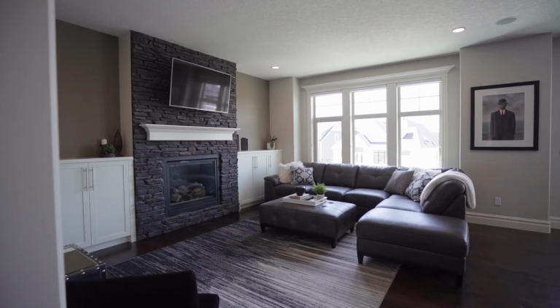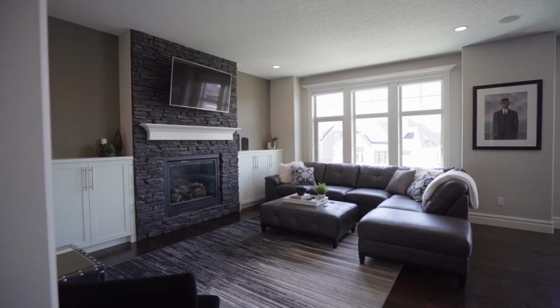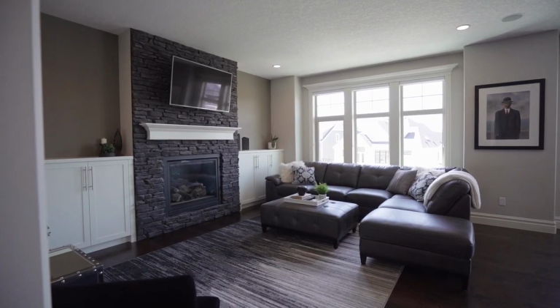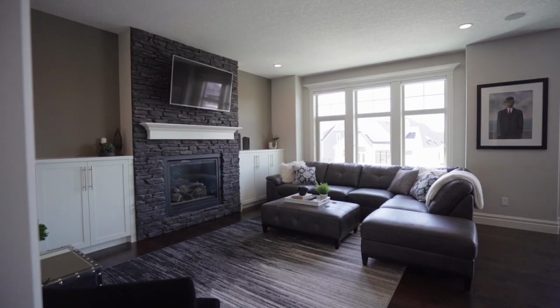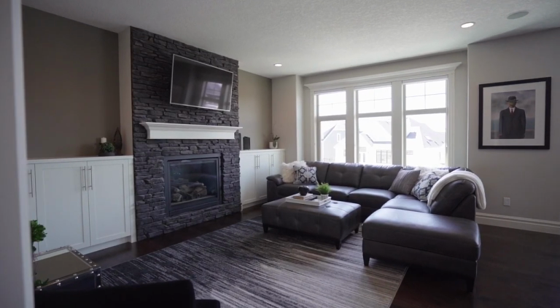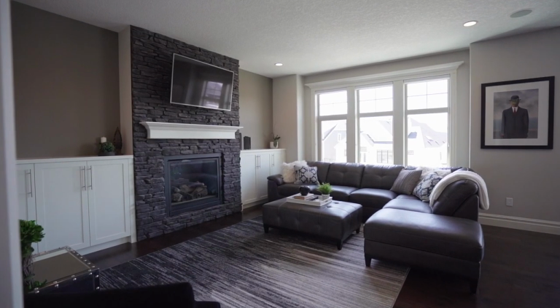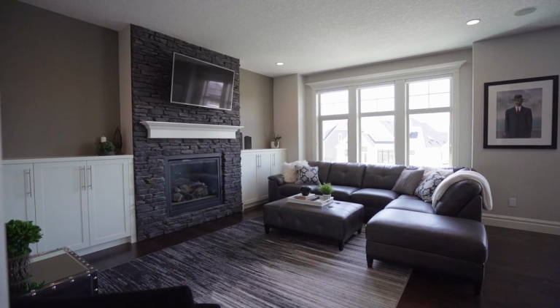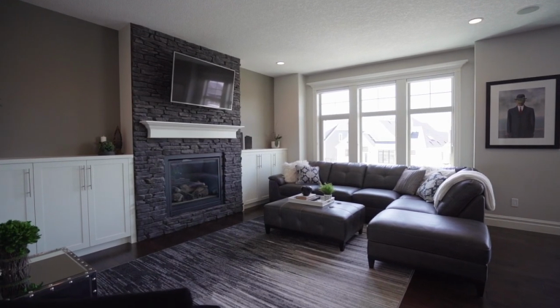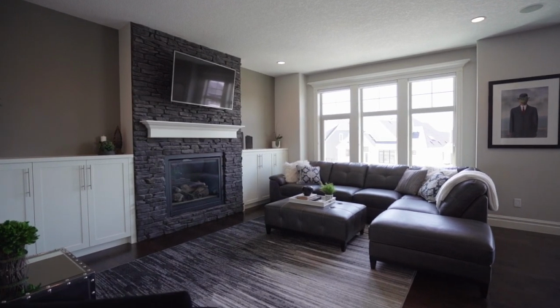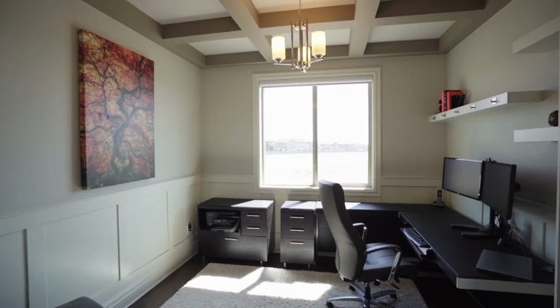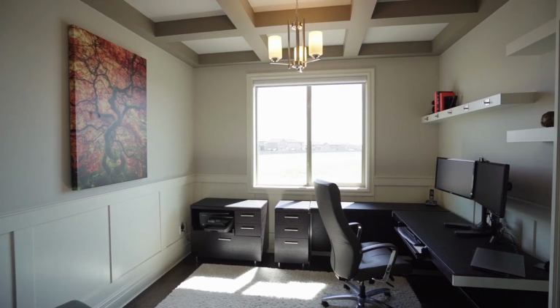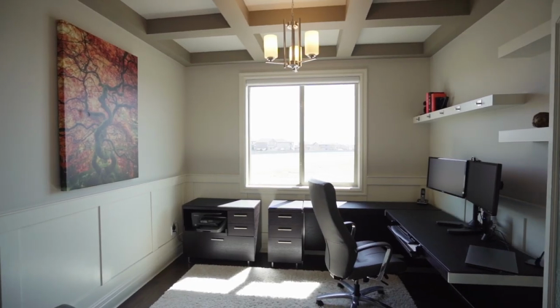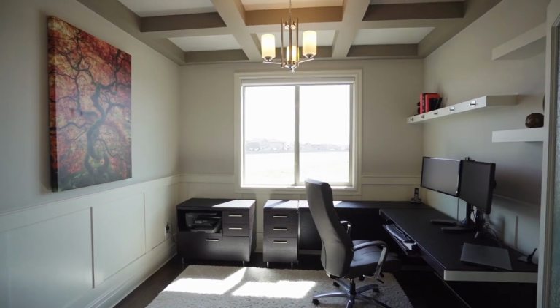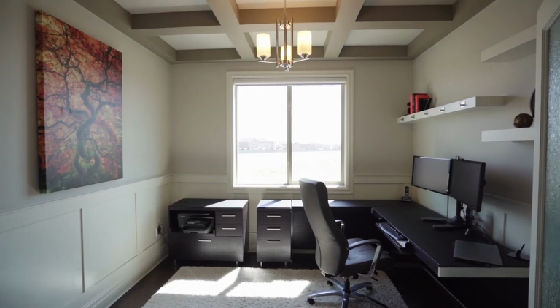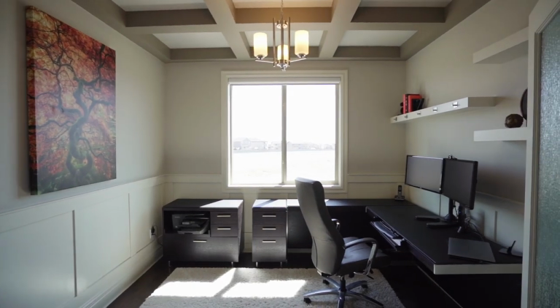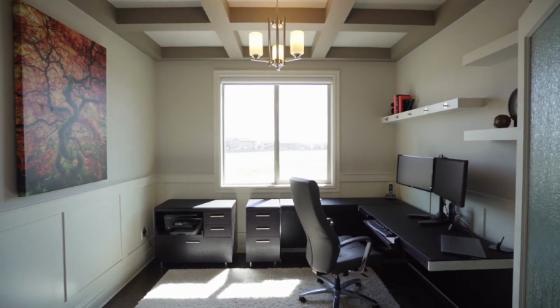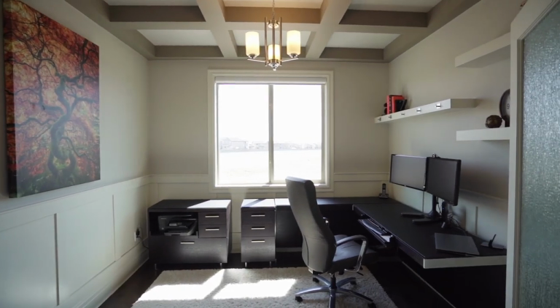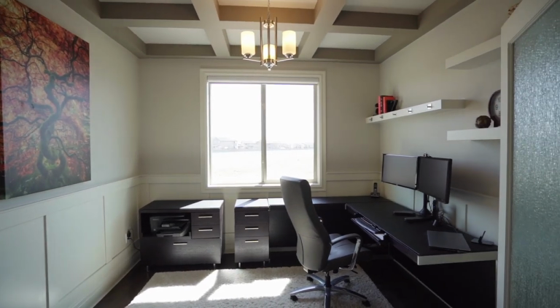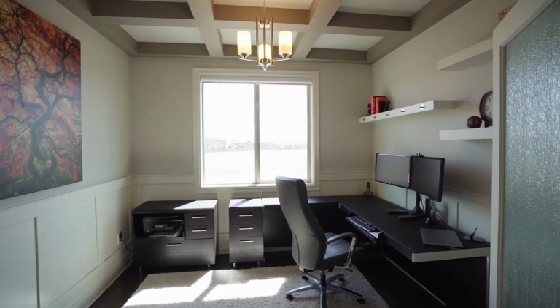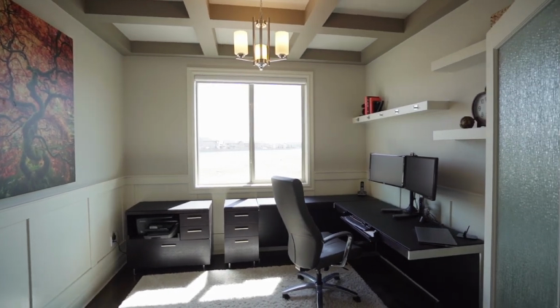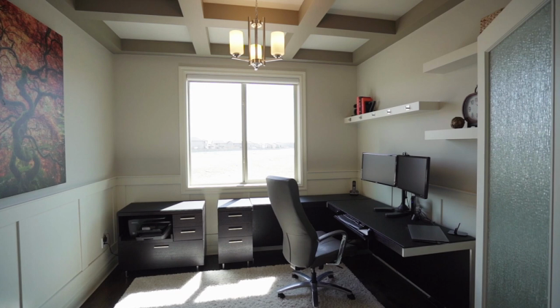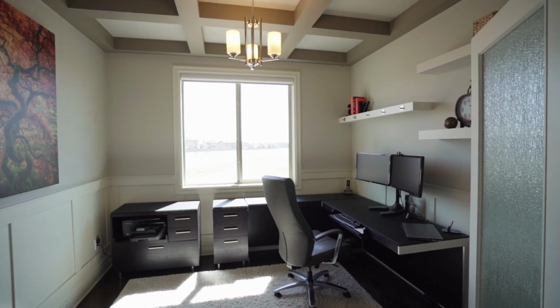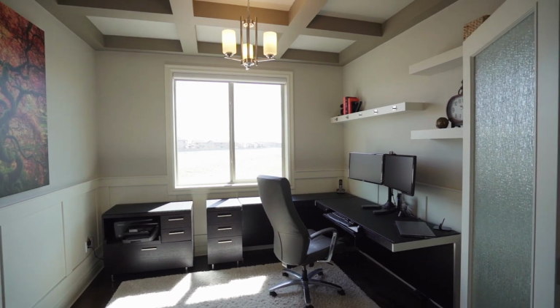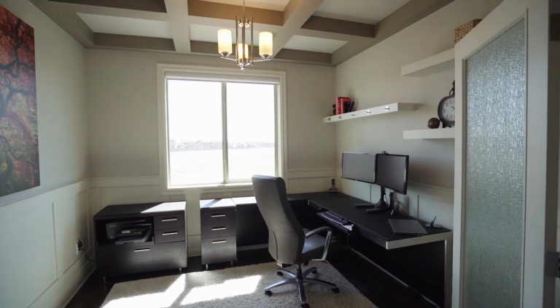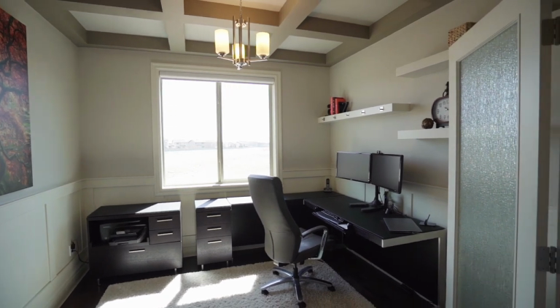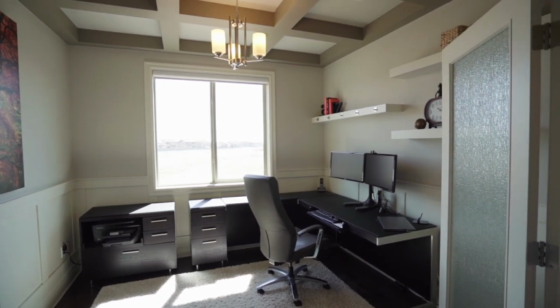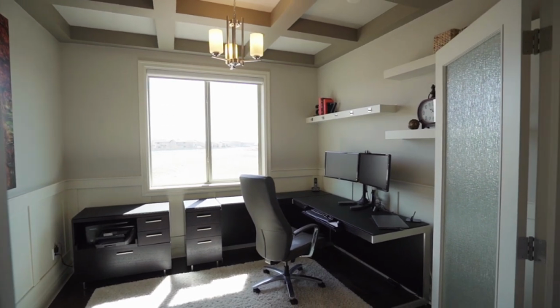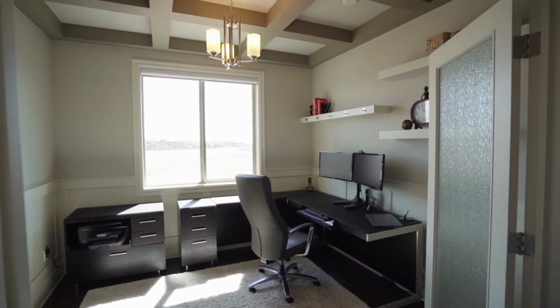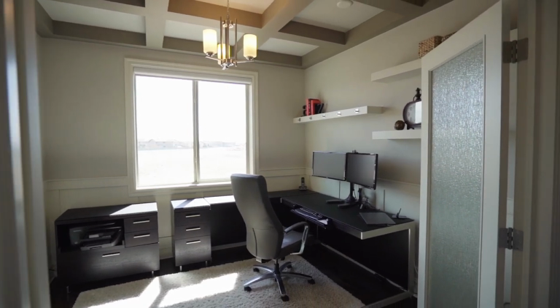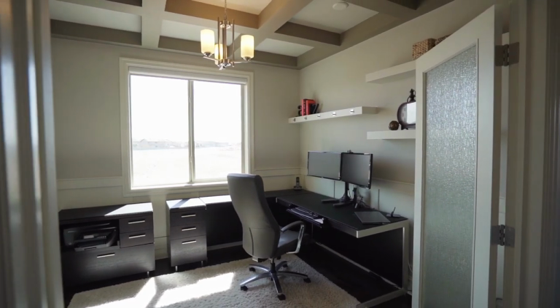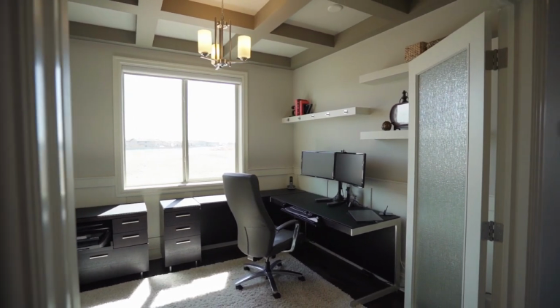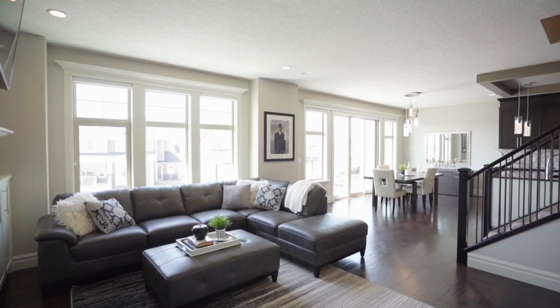The main floor office is private with French doors and is highlighted by coffered ceilings.